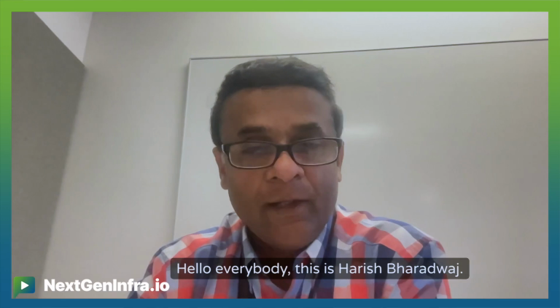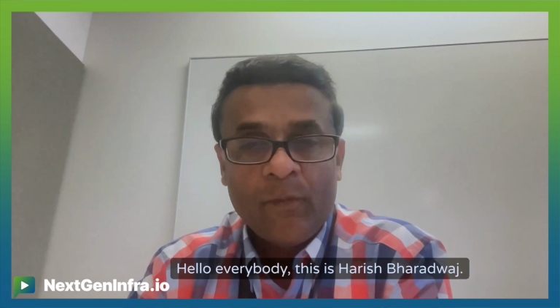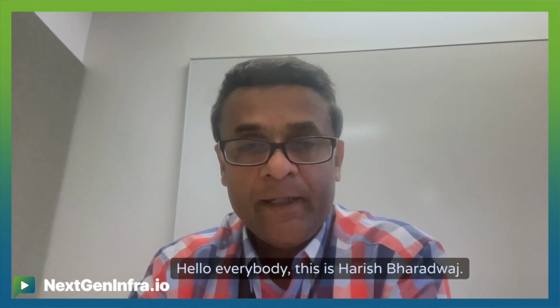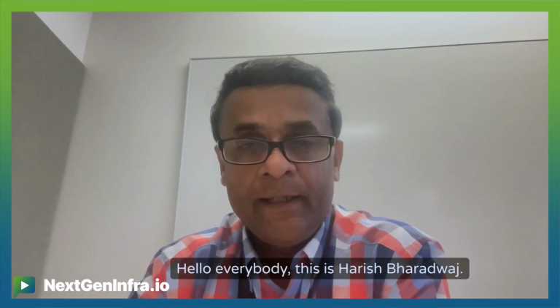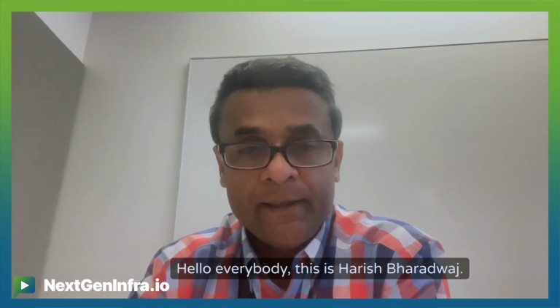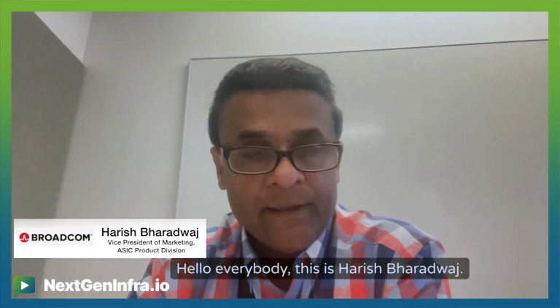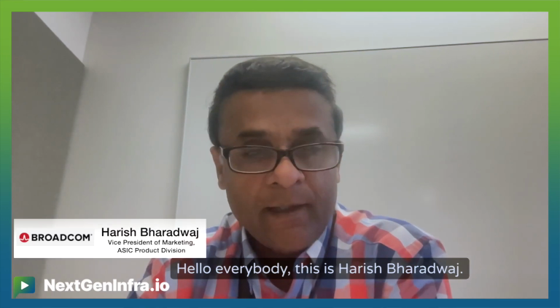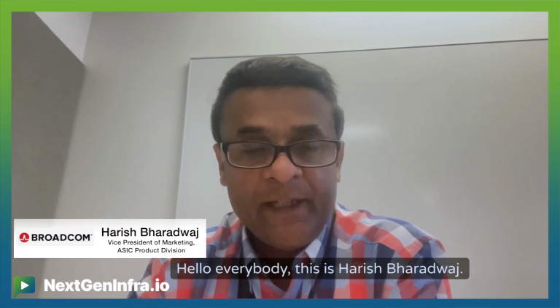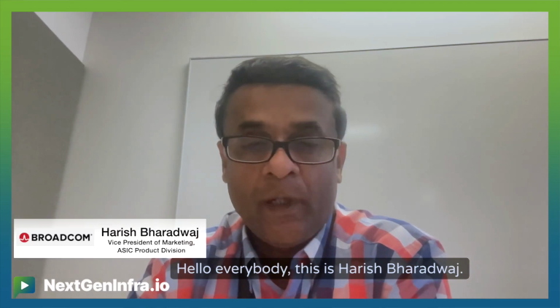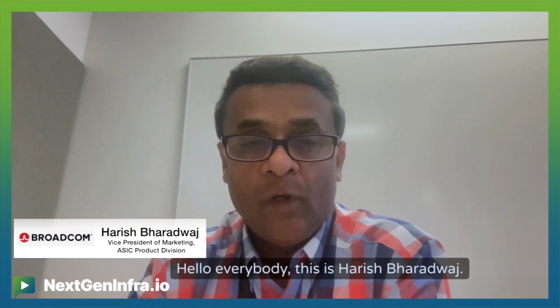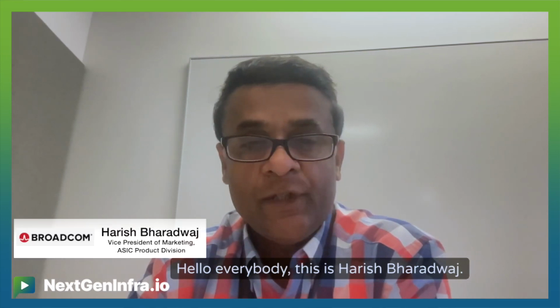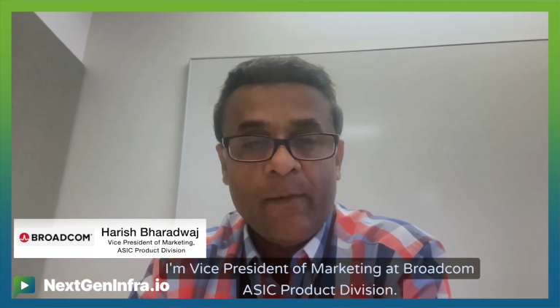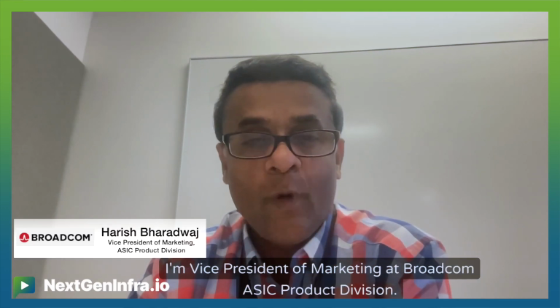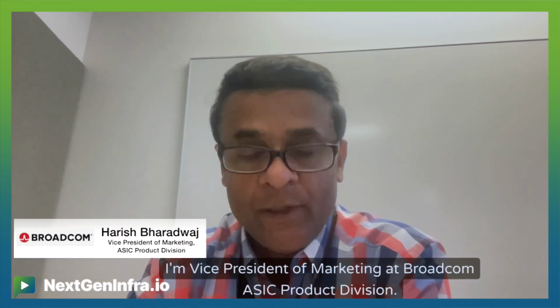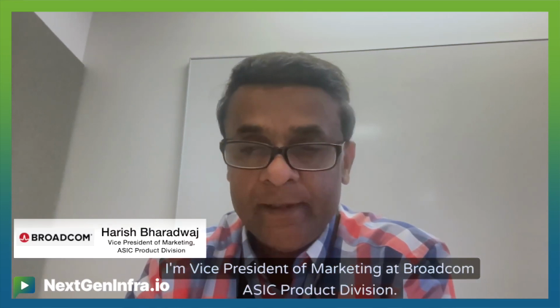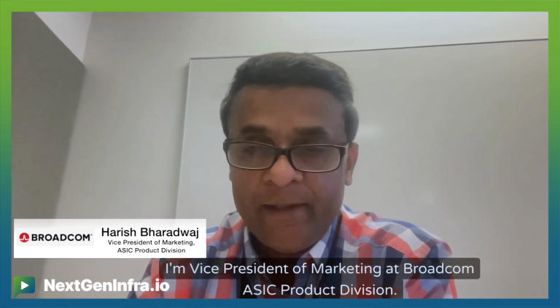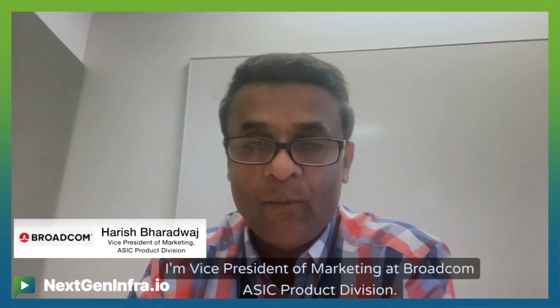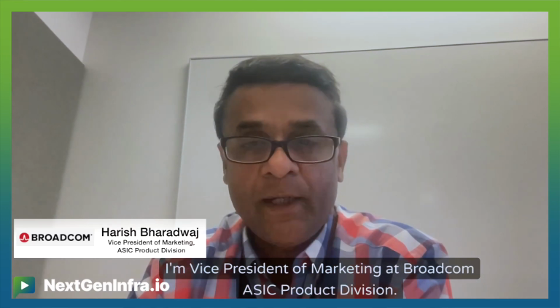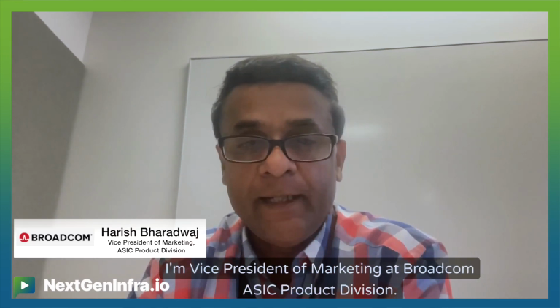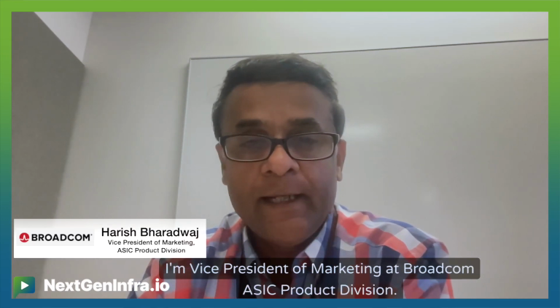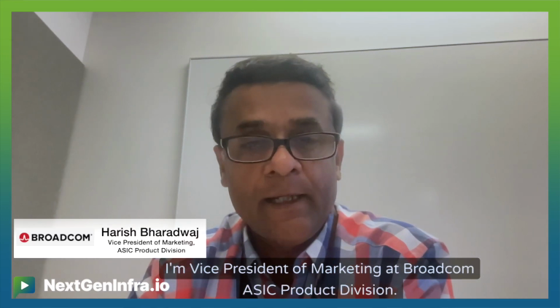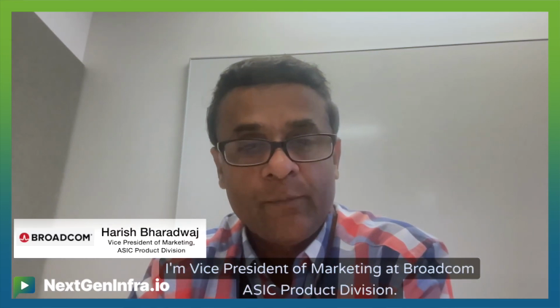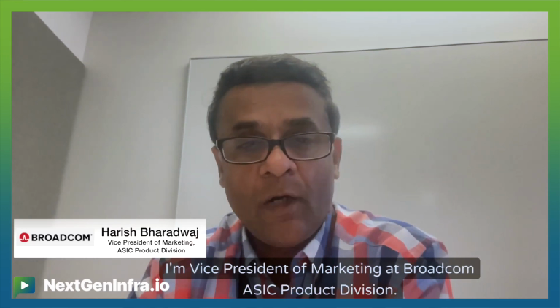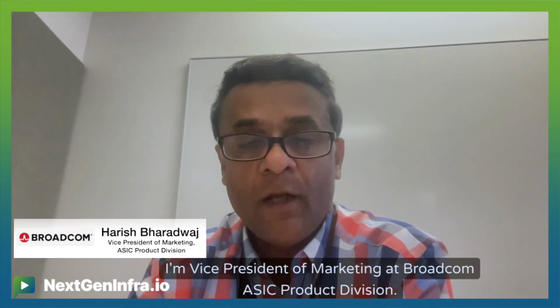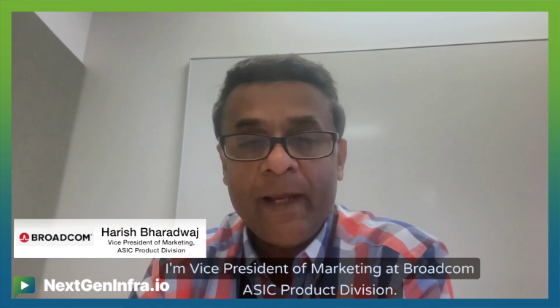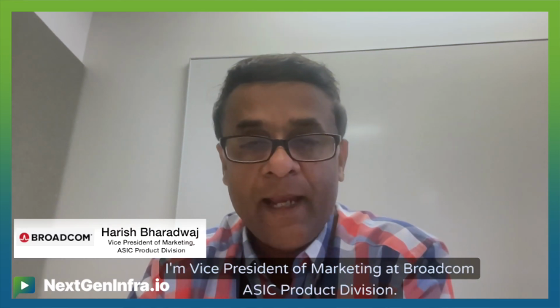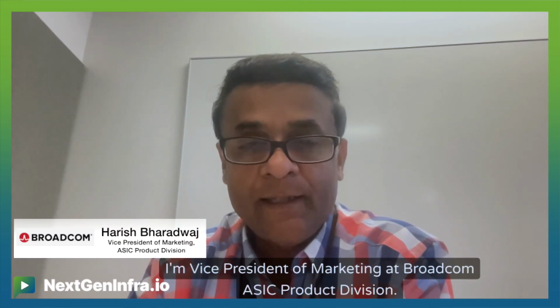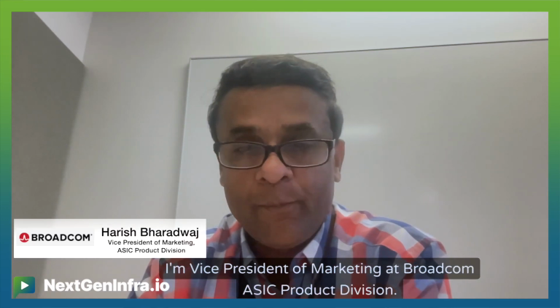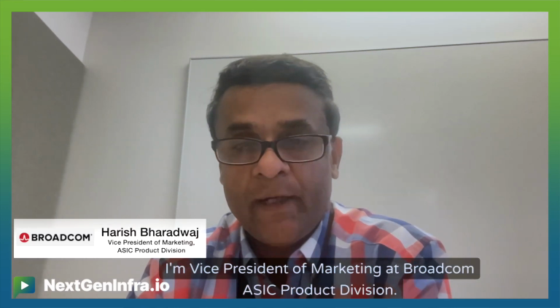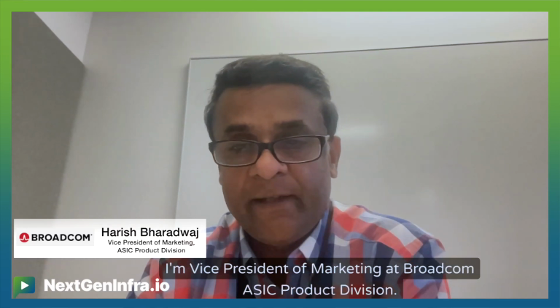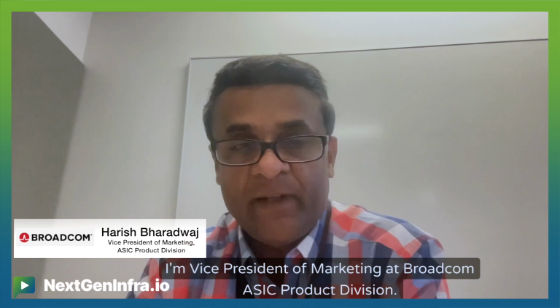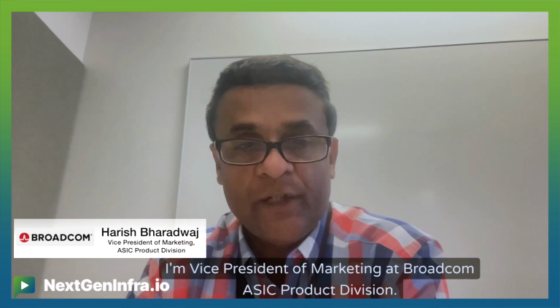Hello, everybody. This is Harish Parvaj. I'm Vice President of Marketing at Broadcom ASIC Product Division.